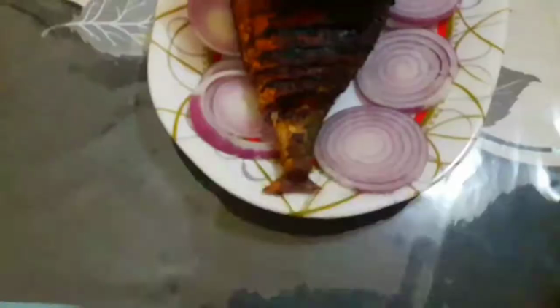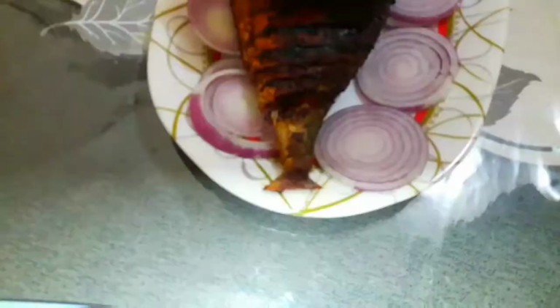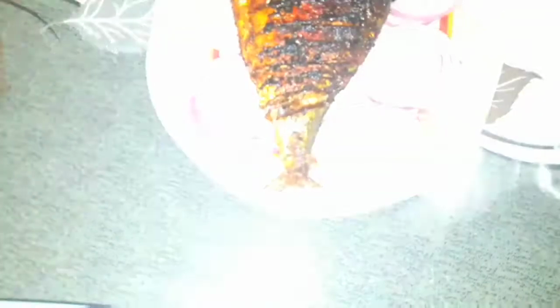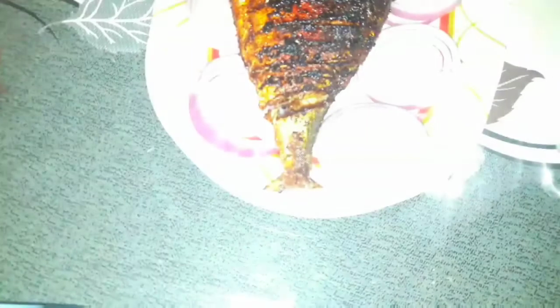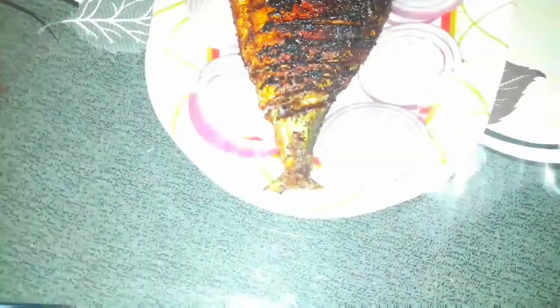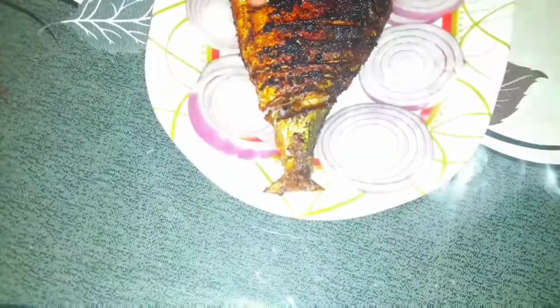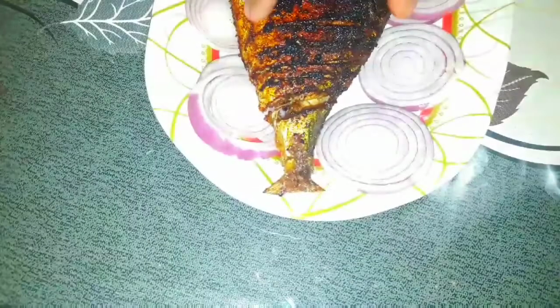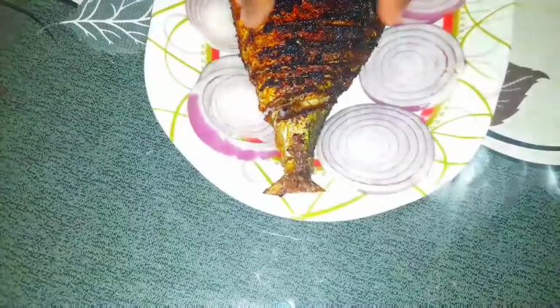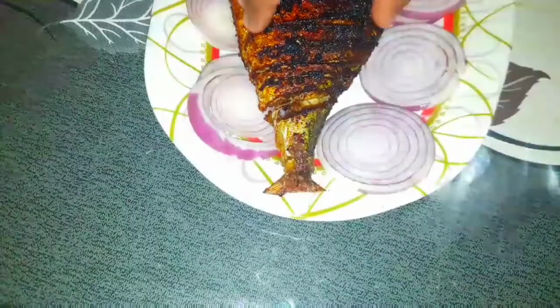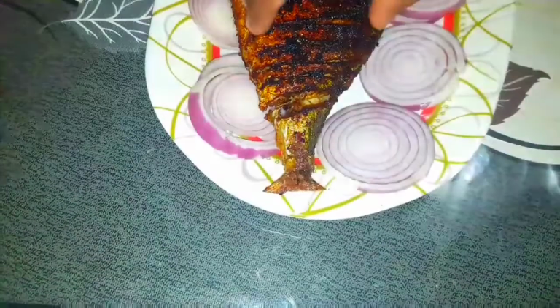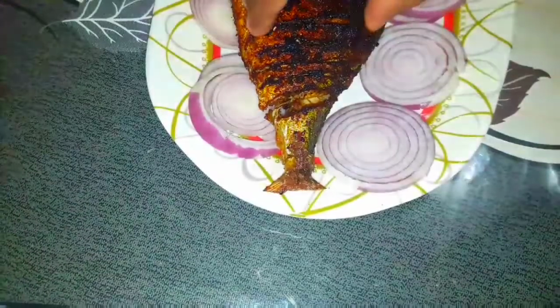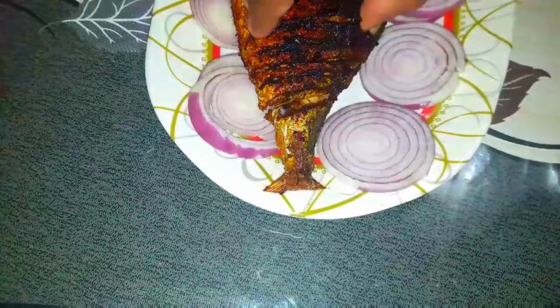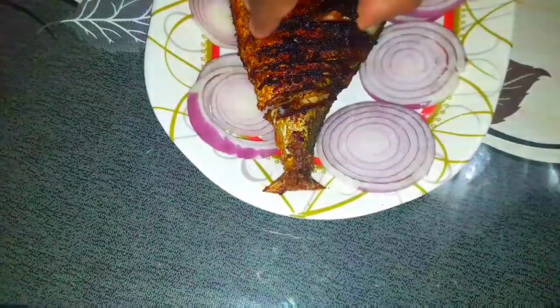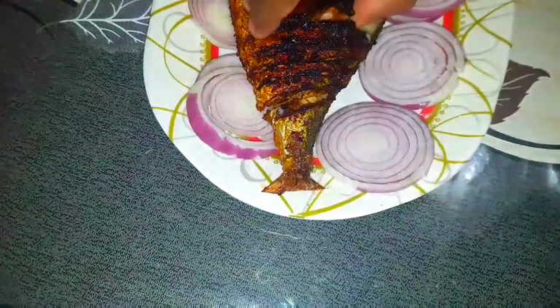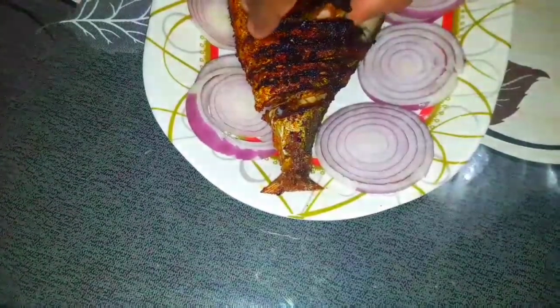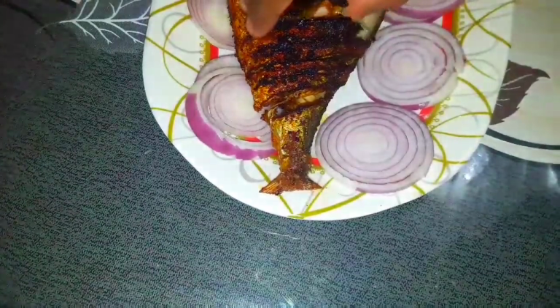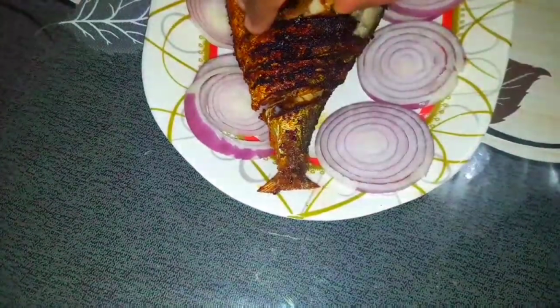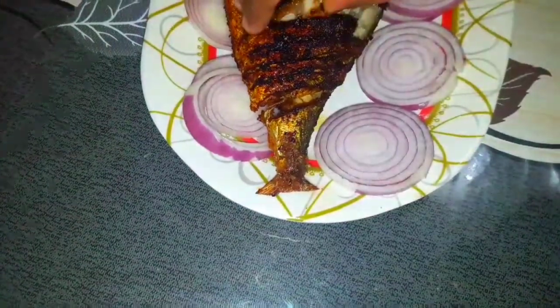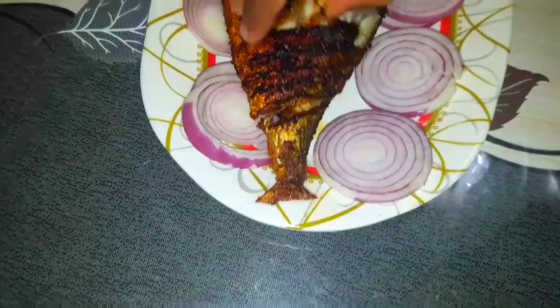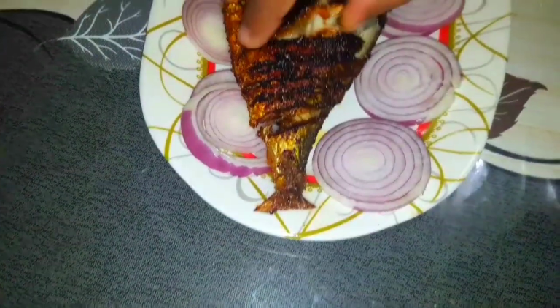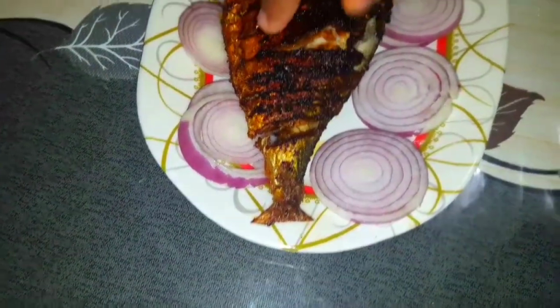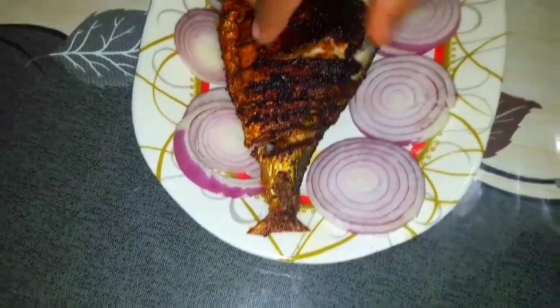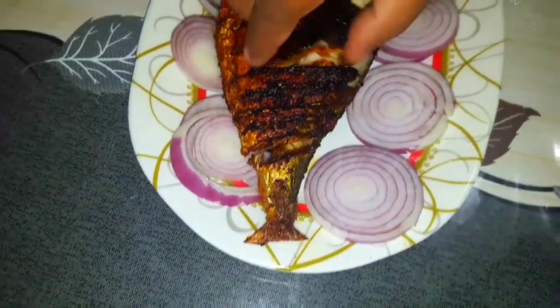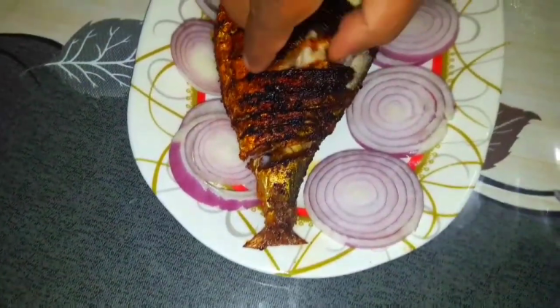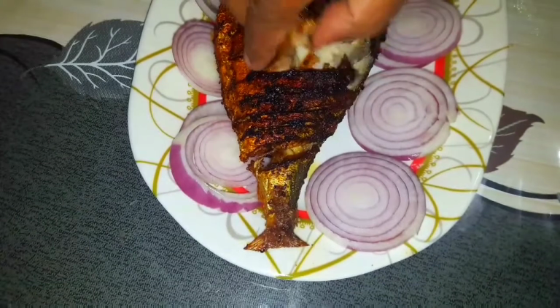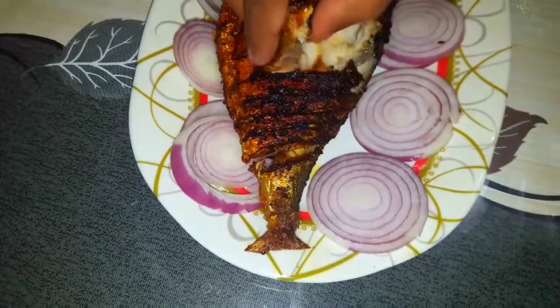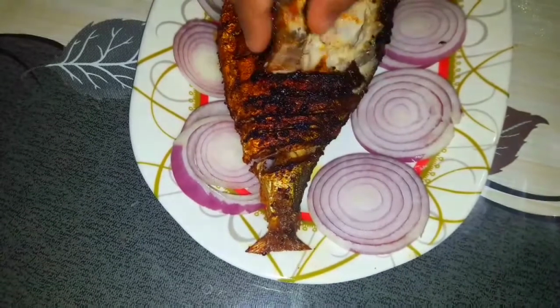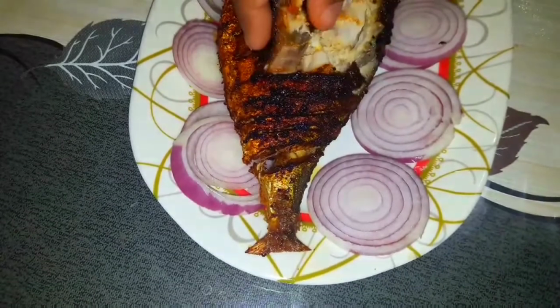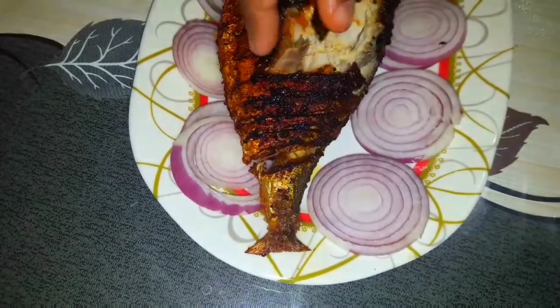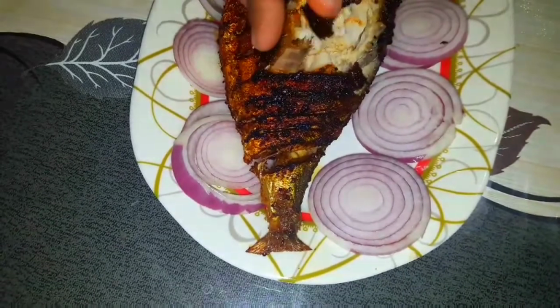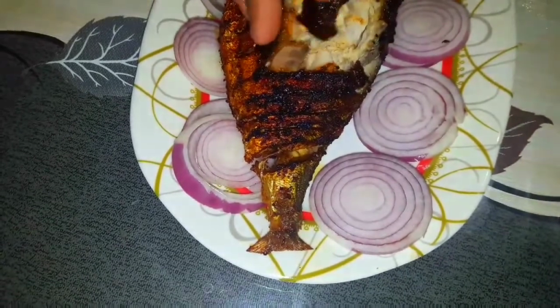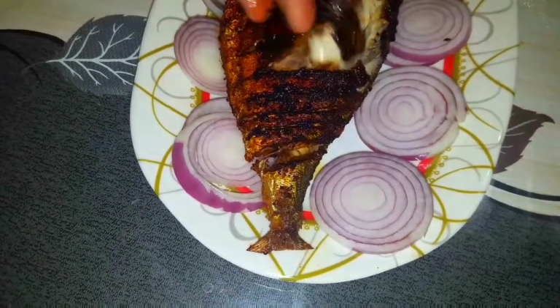Fish fry is ready. For this recipe, like and share and subscribe. Bye!